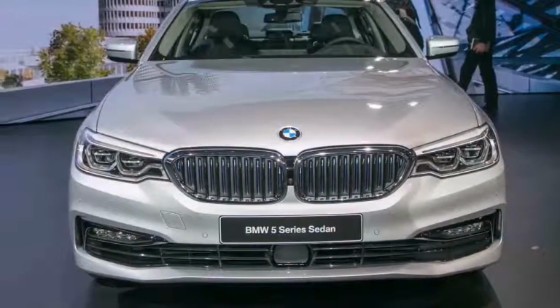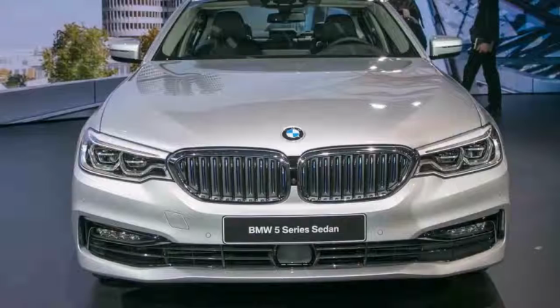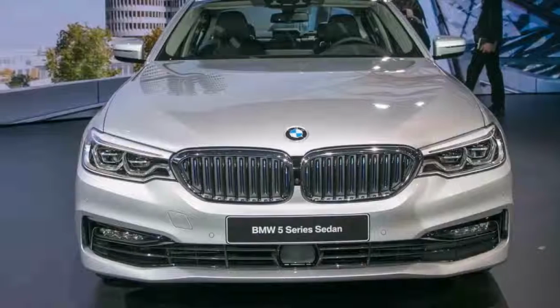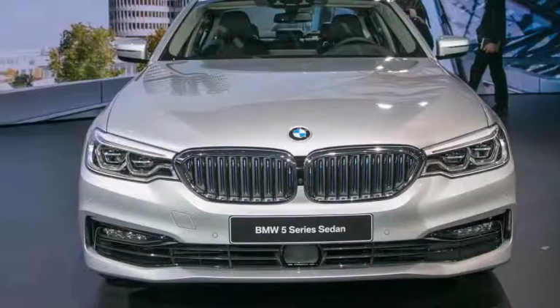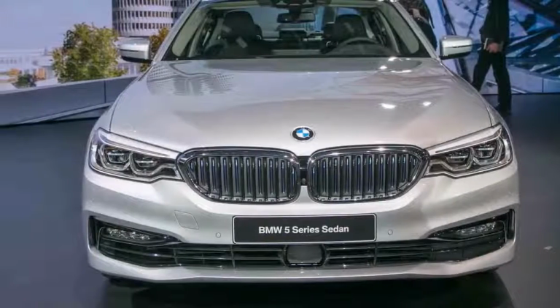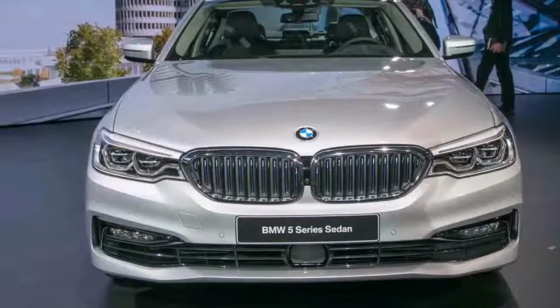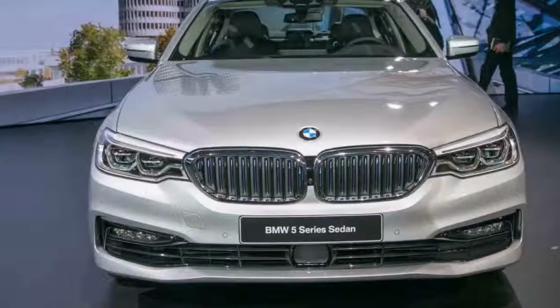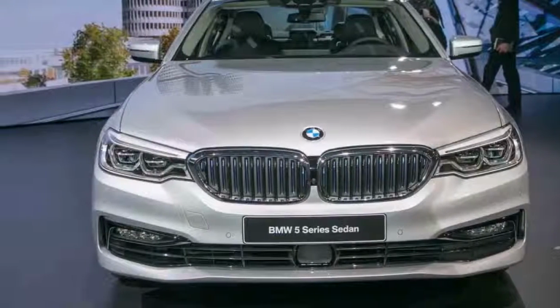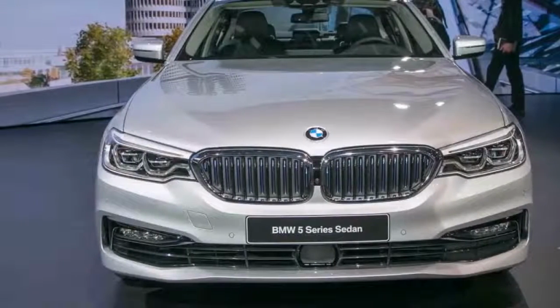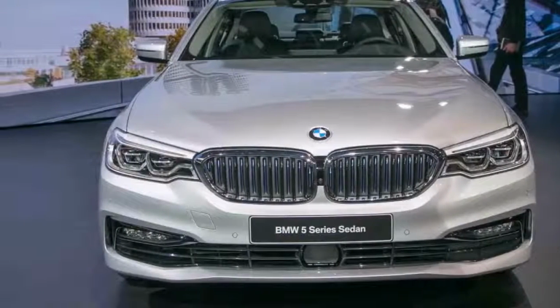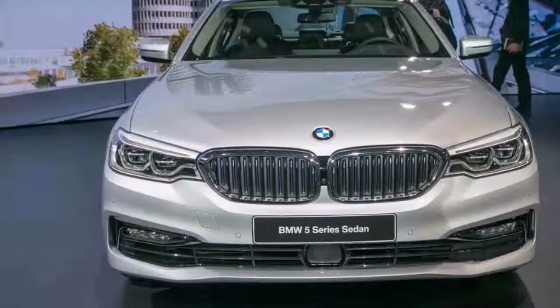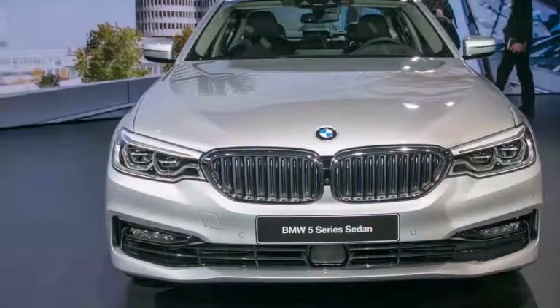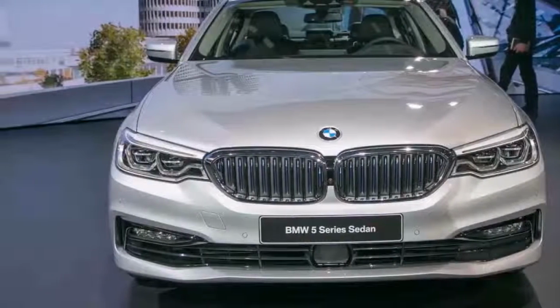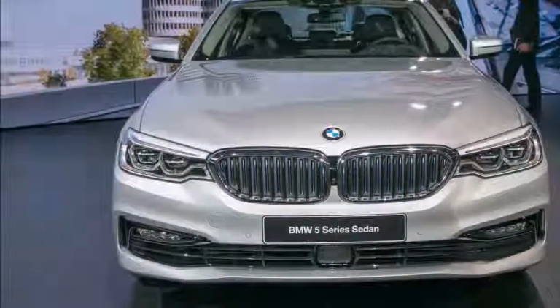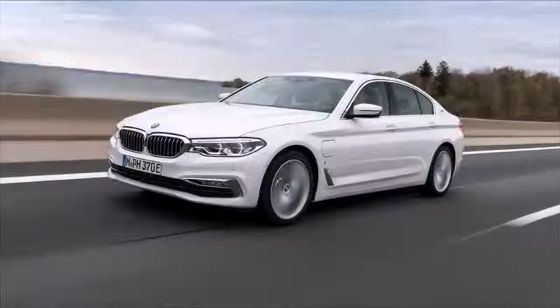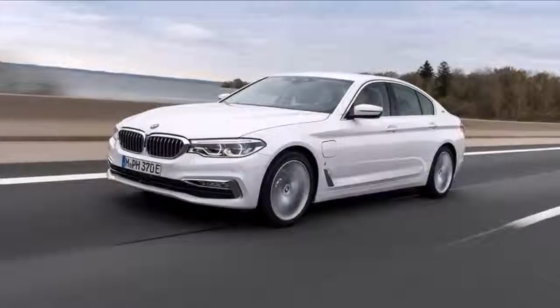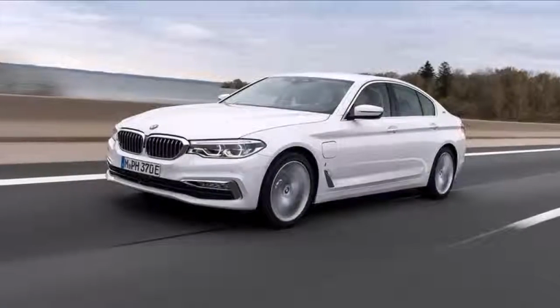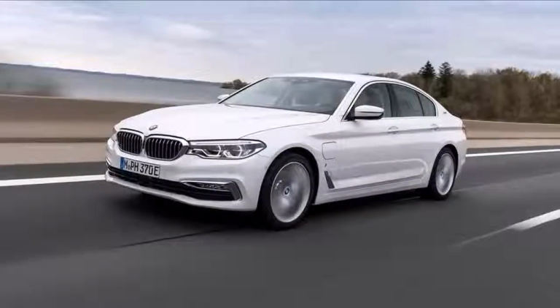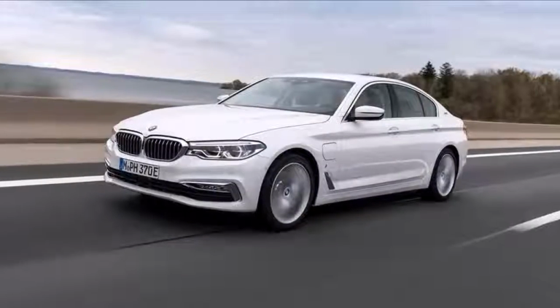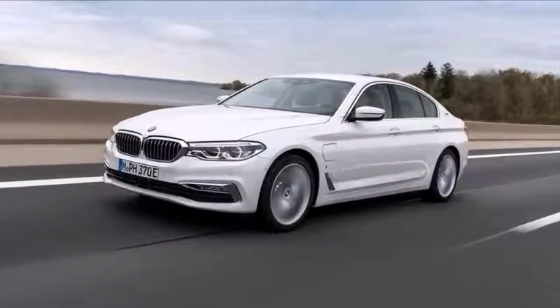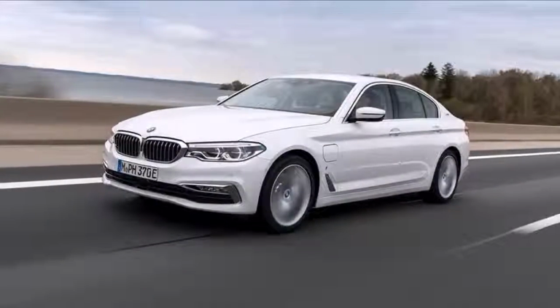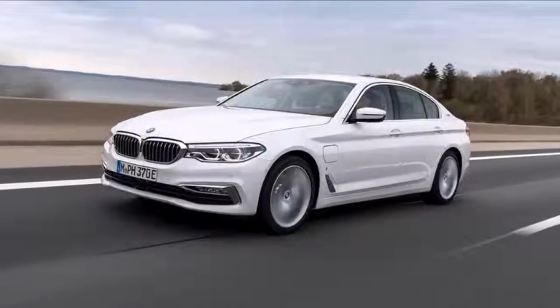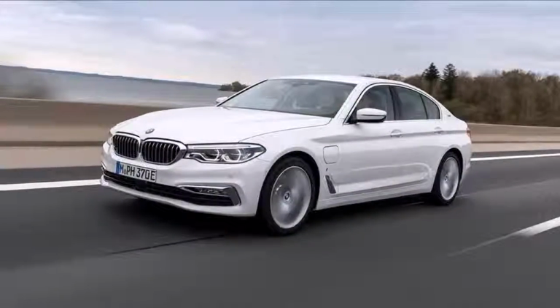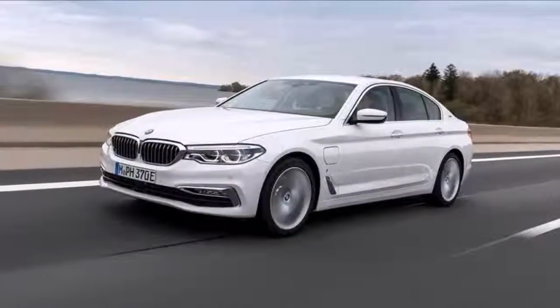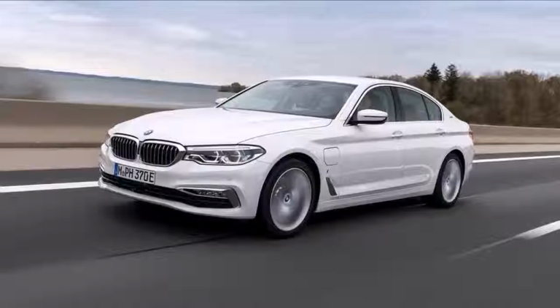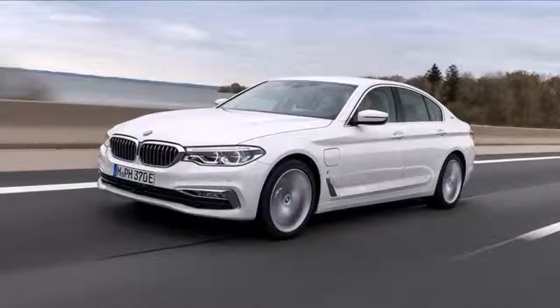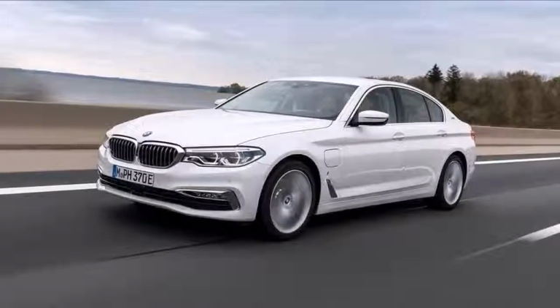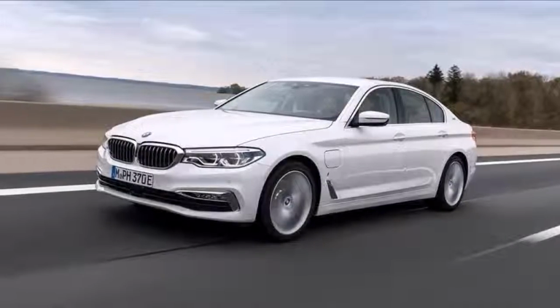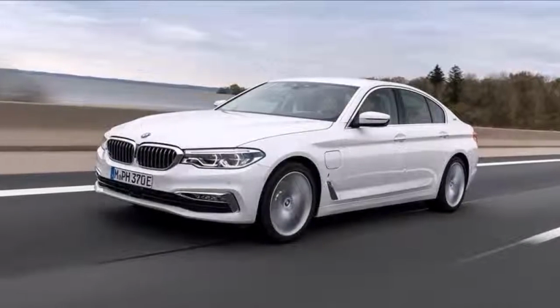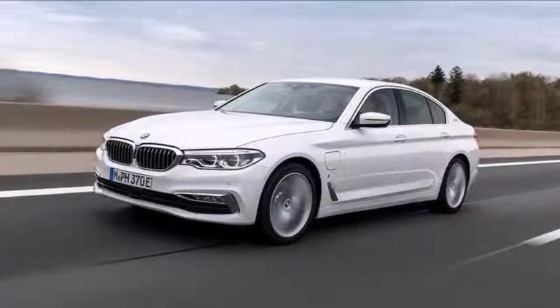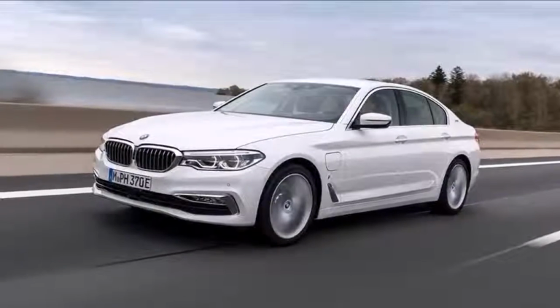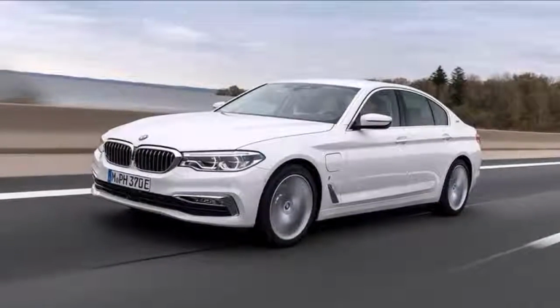Did someone say drift? Really not that kind of car — especially not on winter tires, as tested.